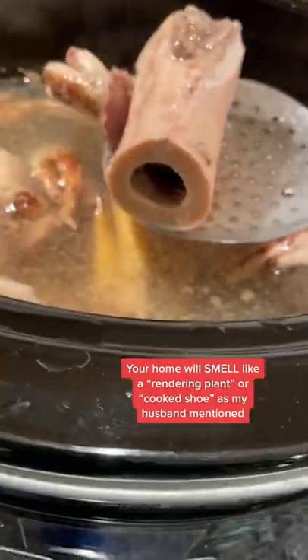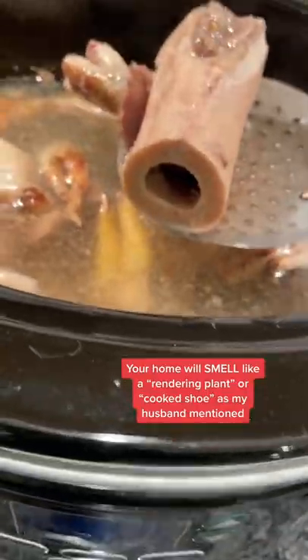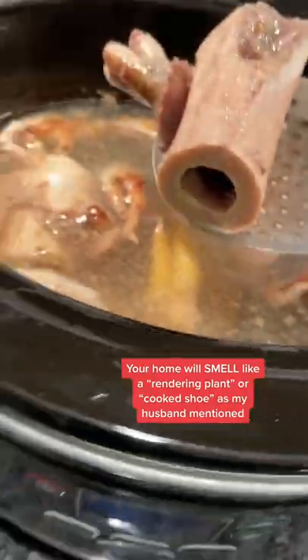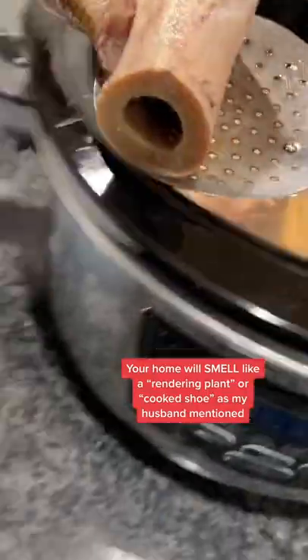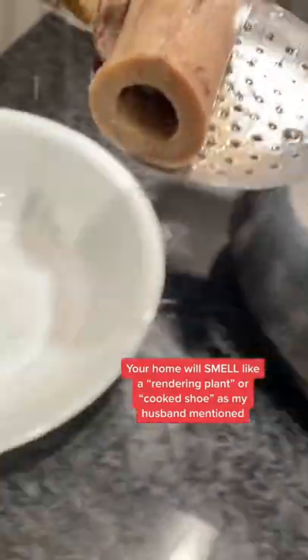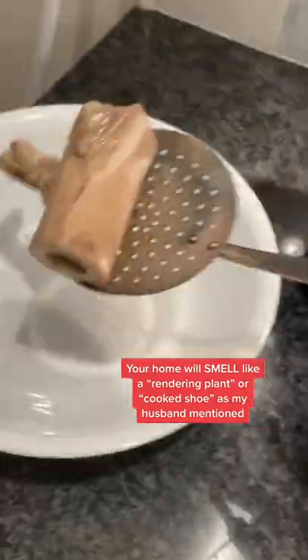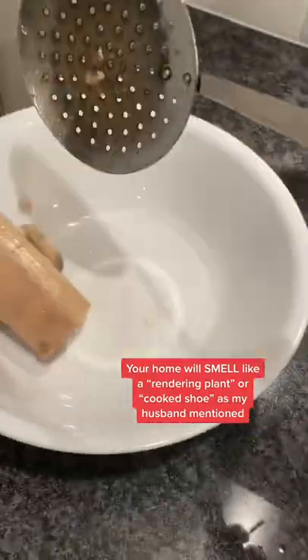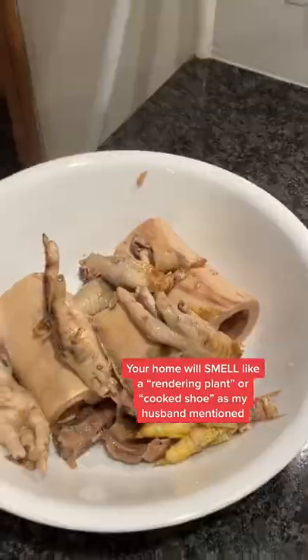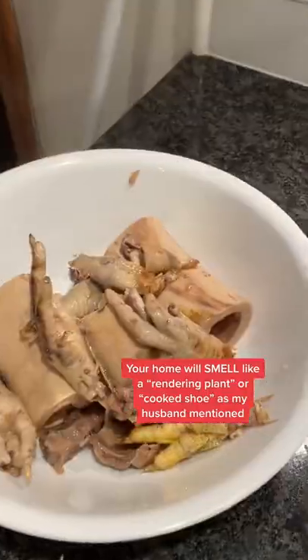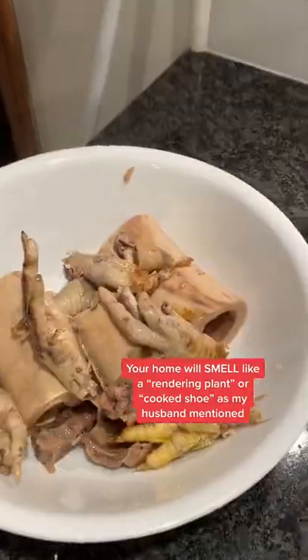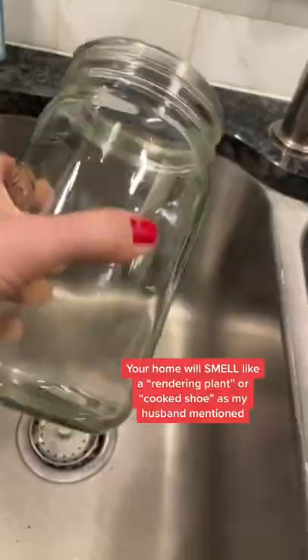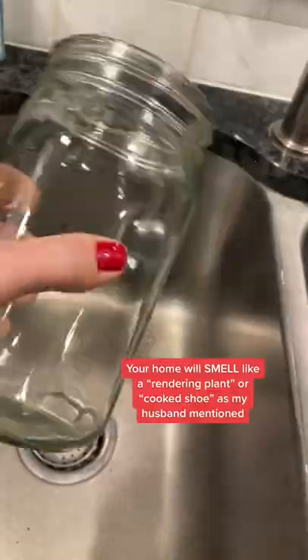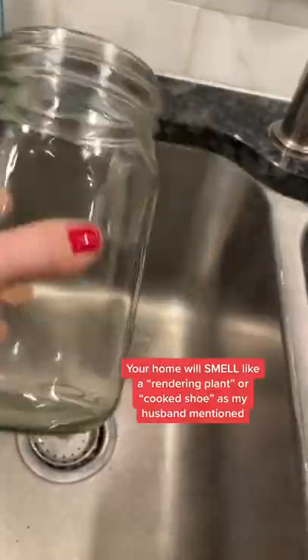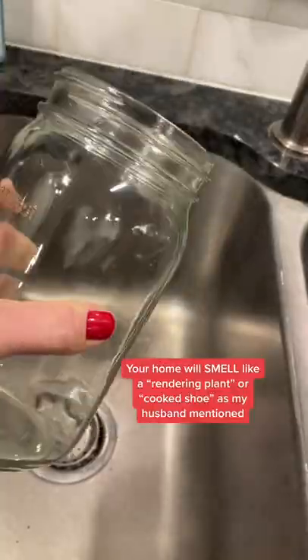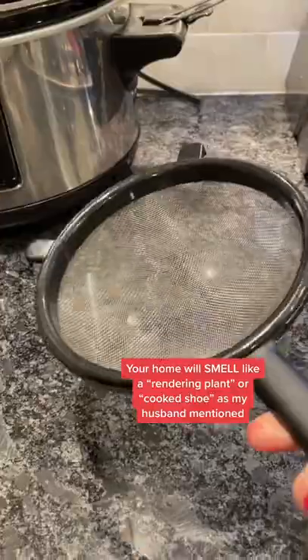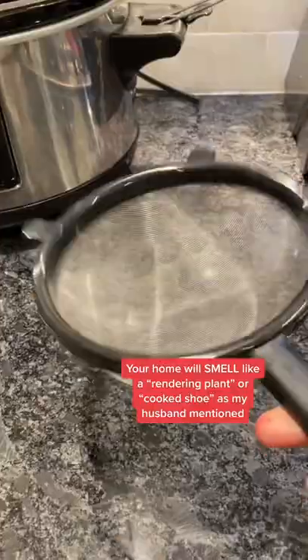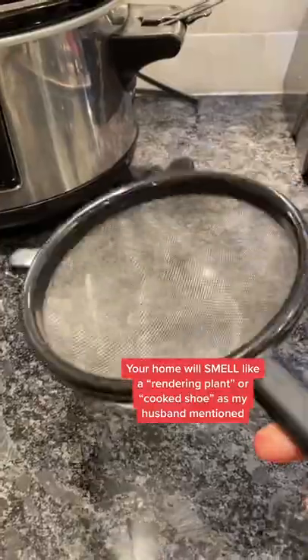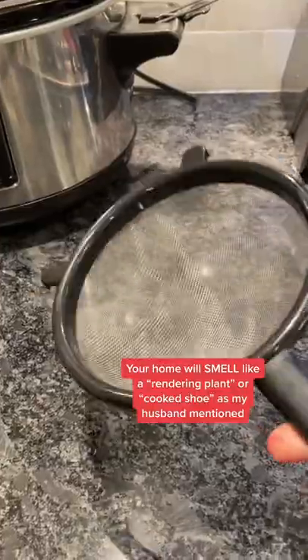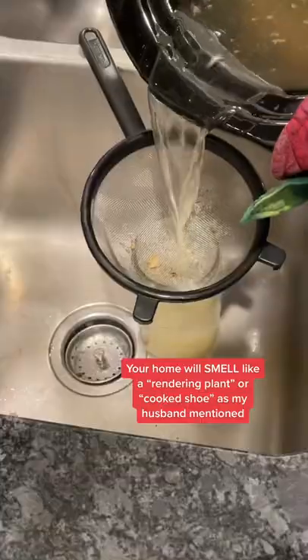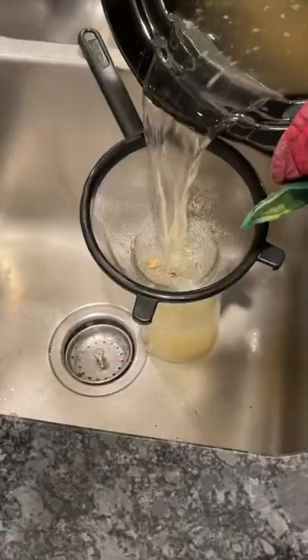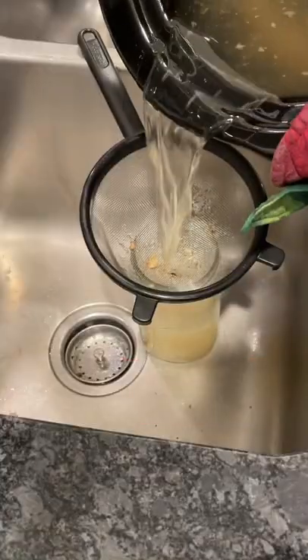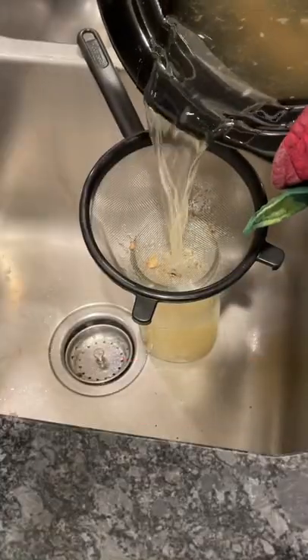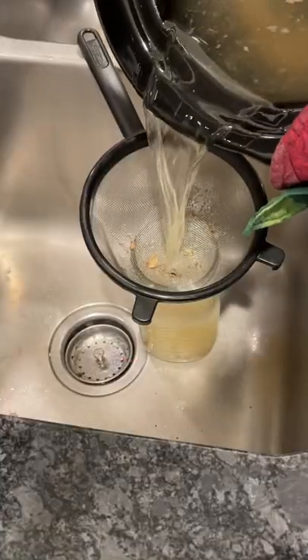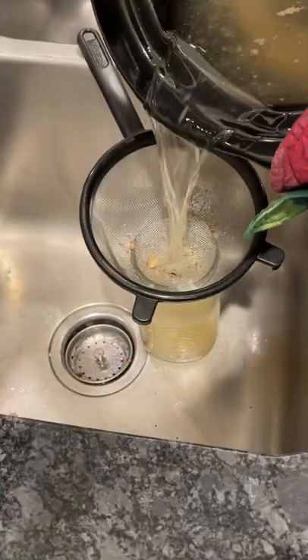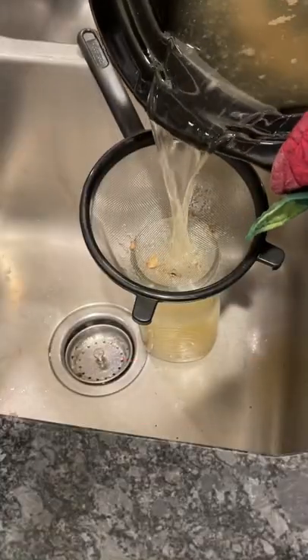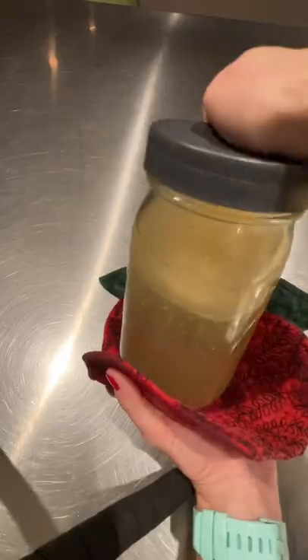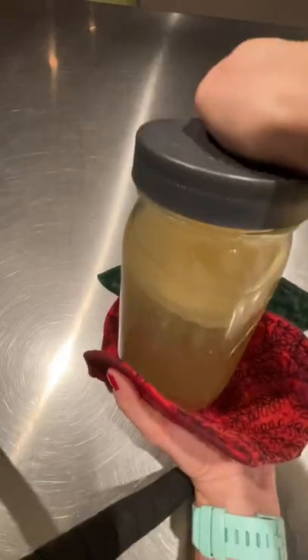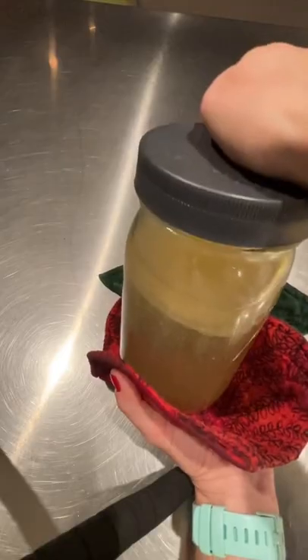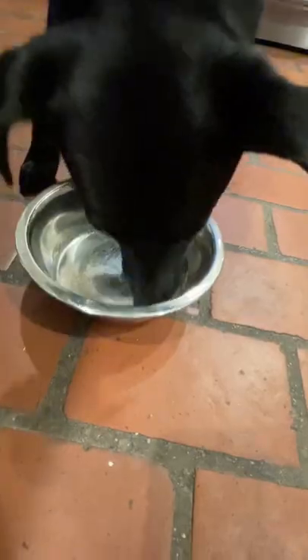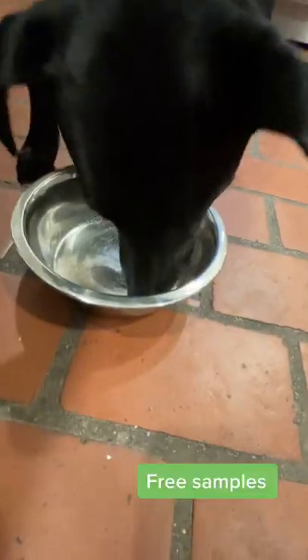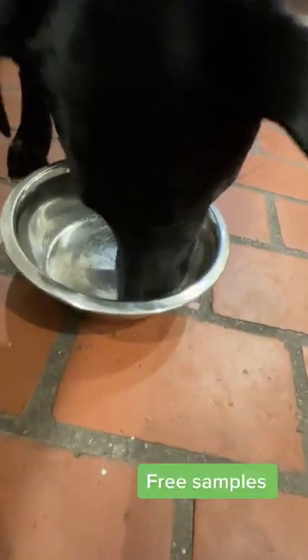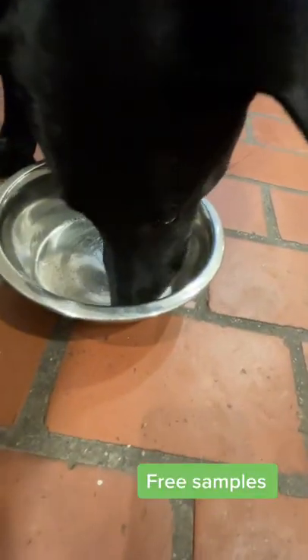Cook on low for 12 hours in the crock pot. Discard the bones — they're no good now. Pour through a strainer and stick them in the fridge overnight.